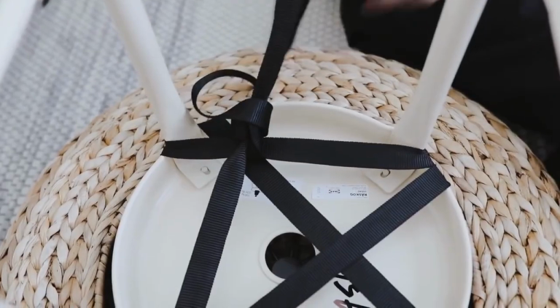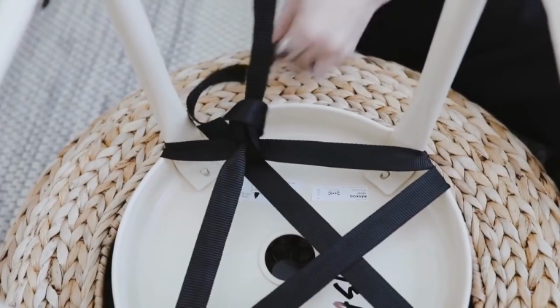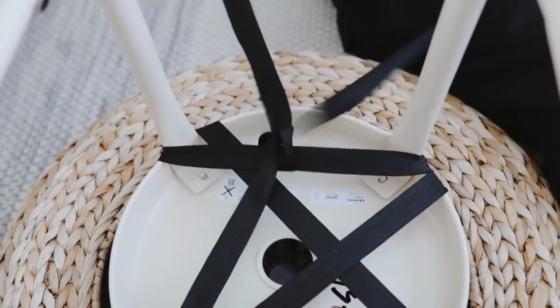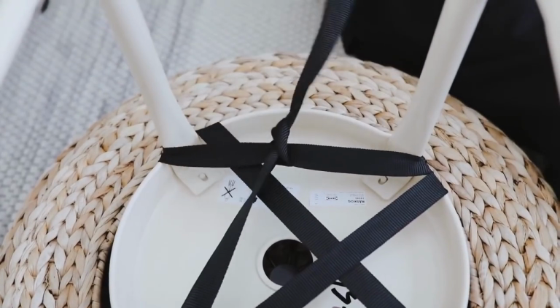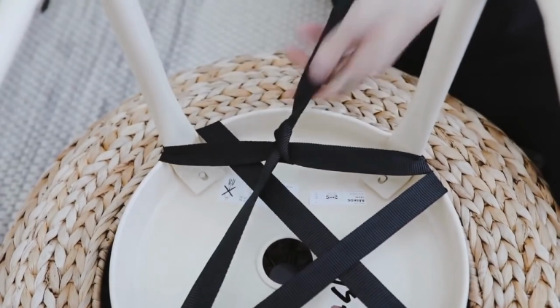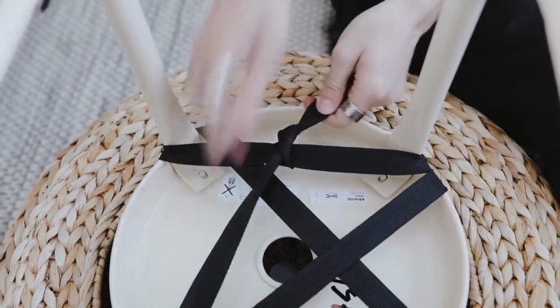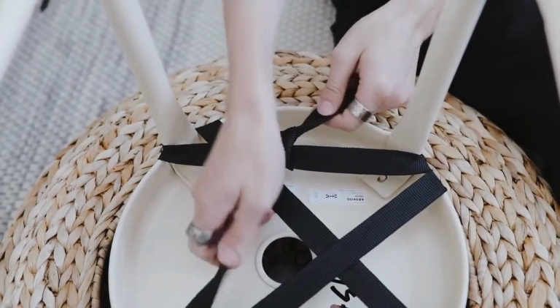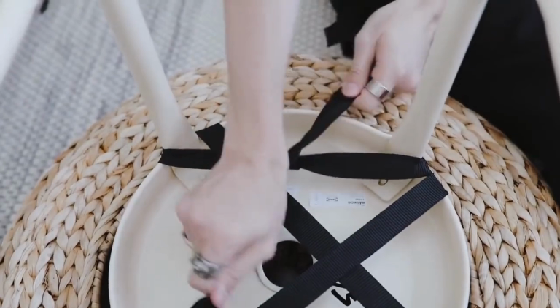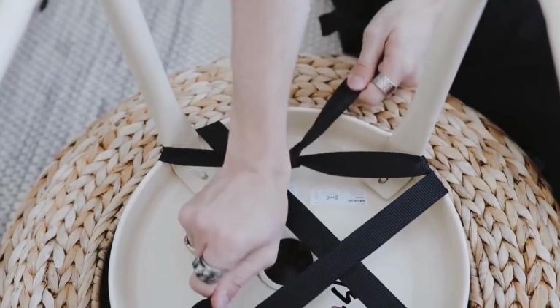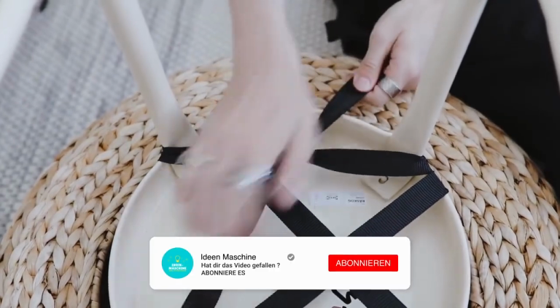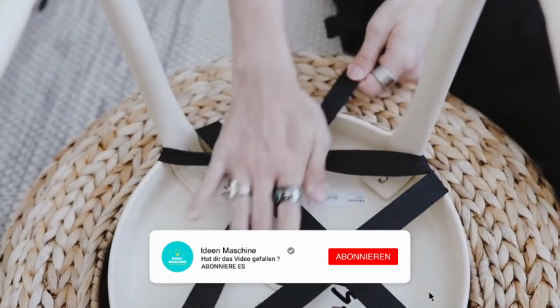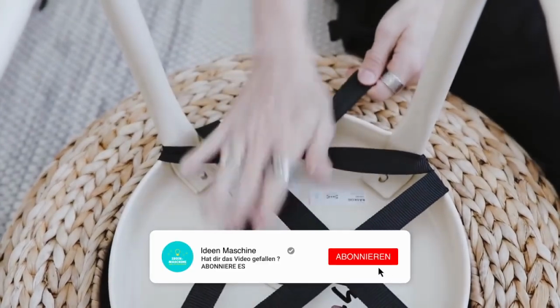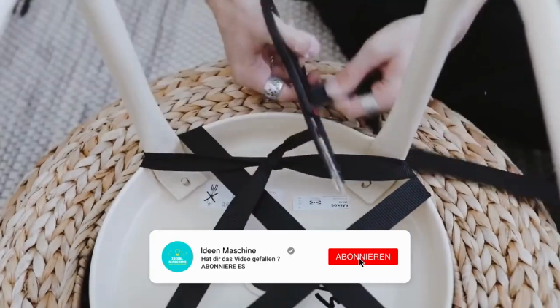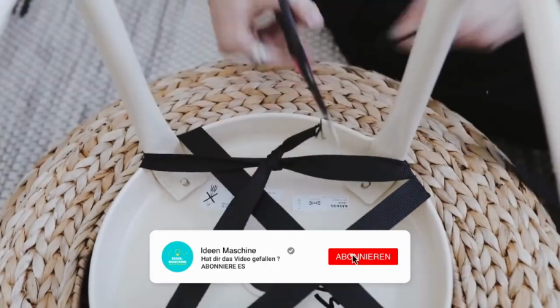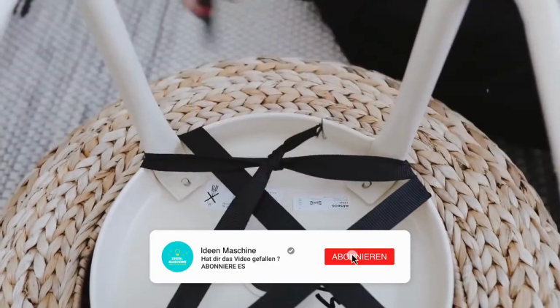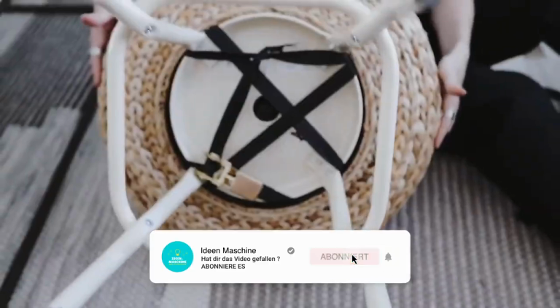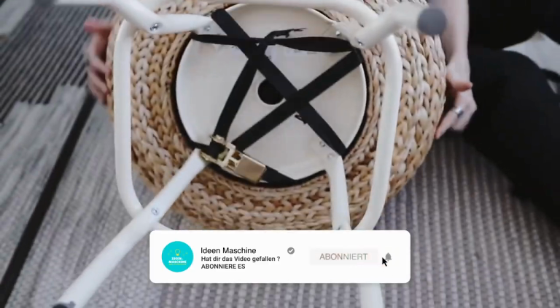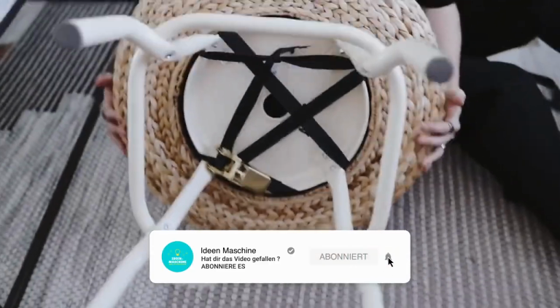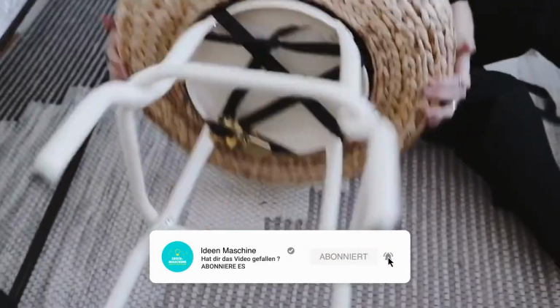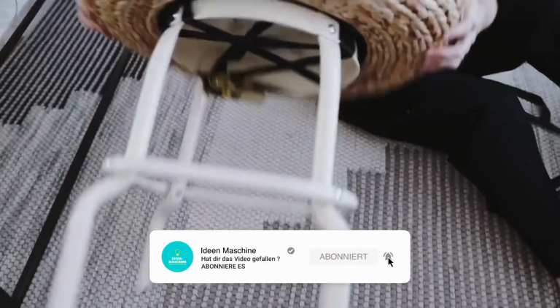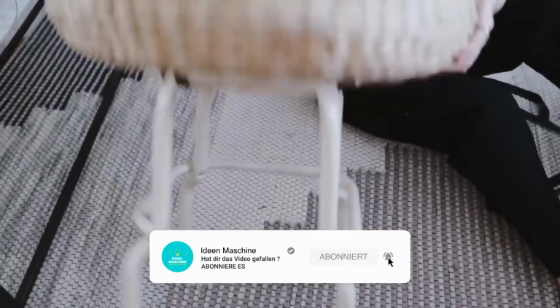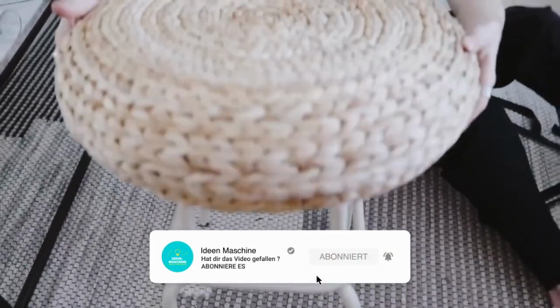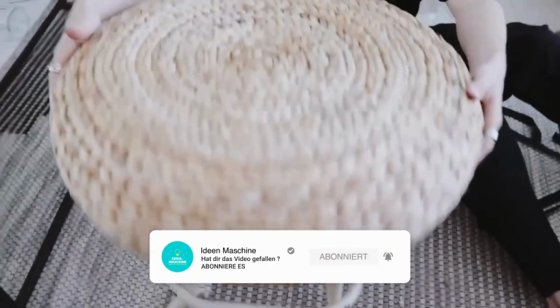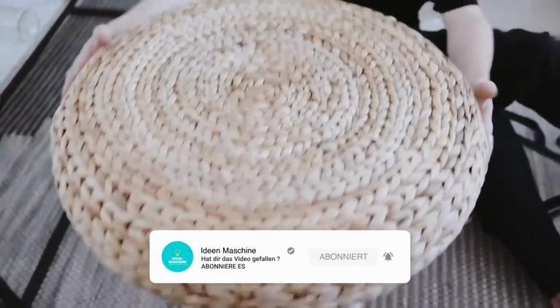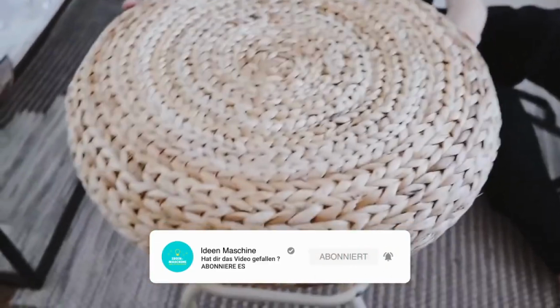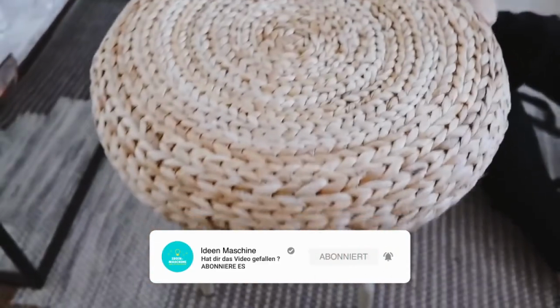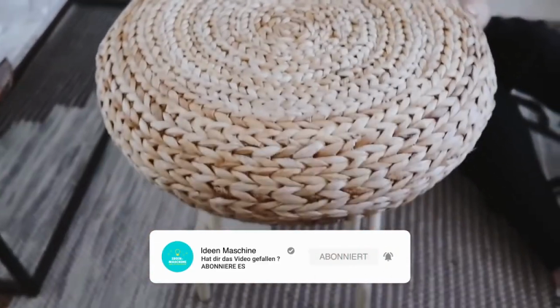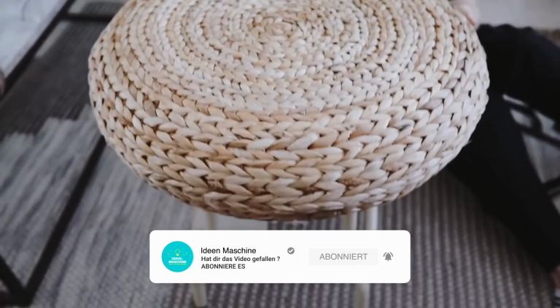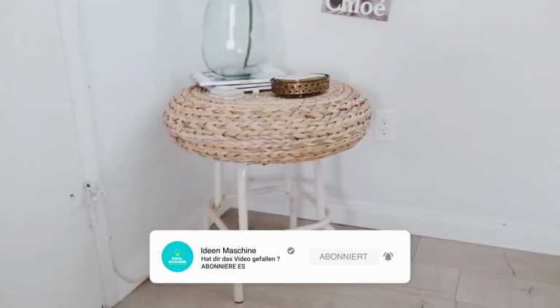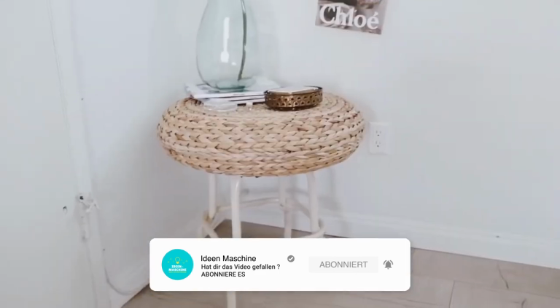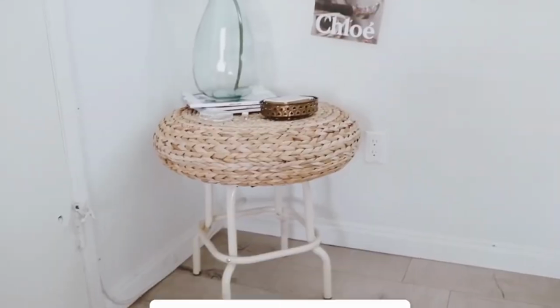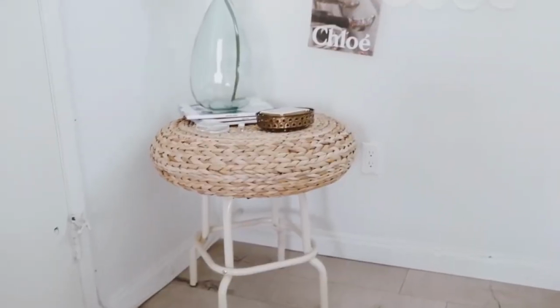So let's say in the future you don't want to use this as a side table anymore — you could simply undo this strap and you still have all of your components that you originally started out with. And that finishes off this table.